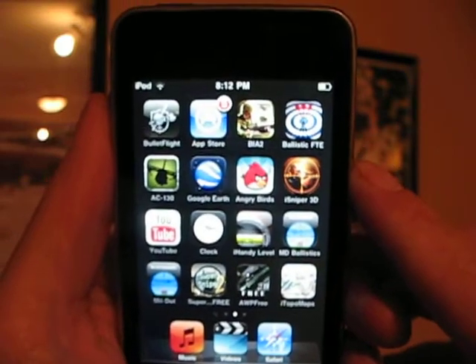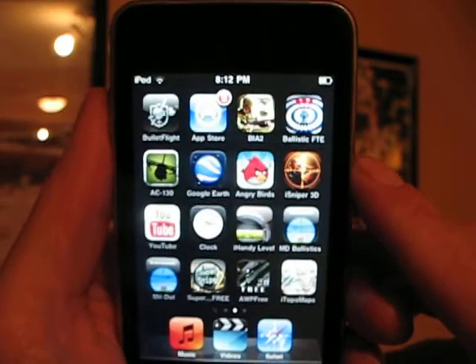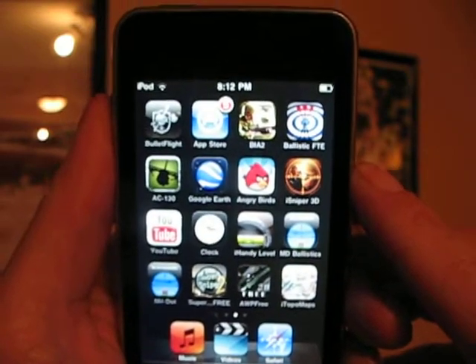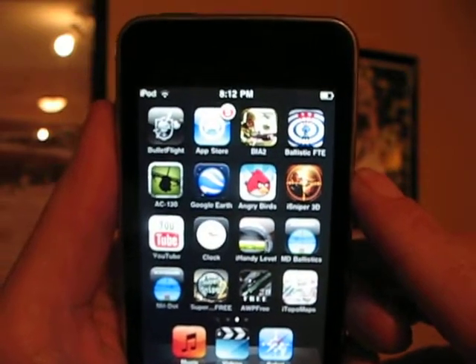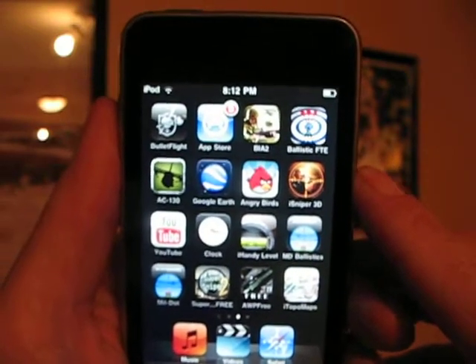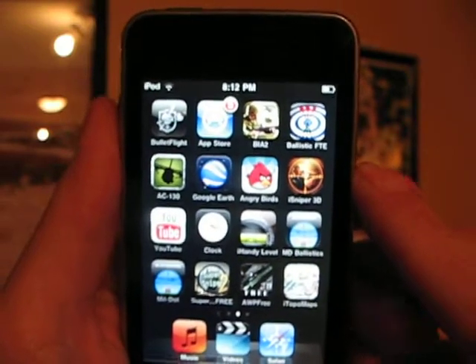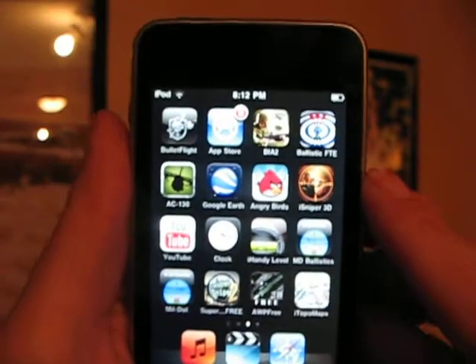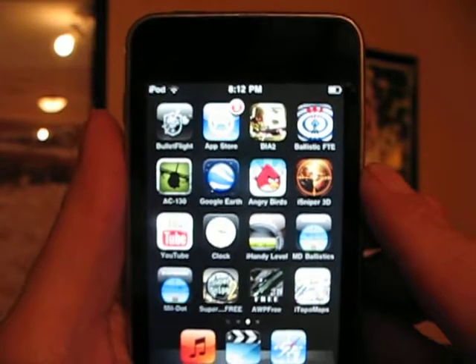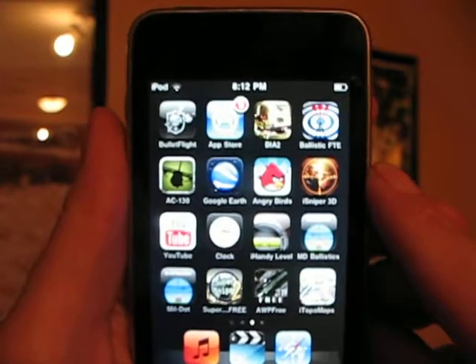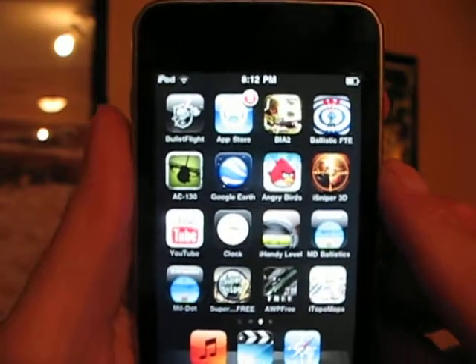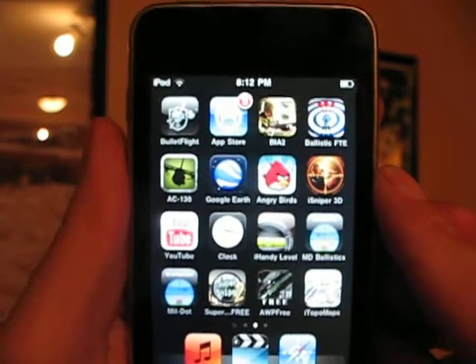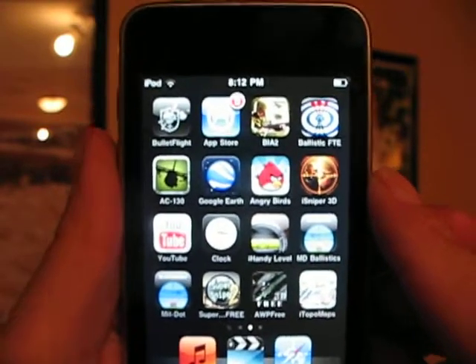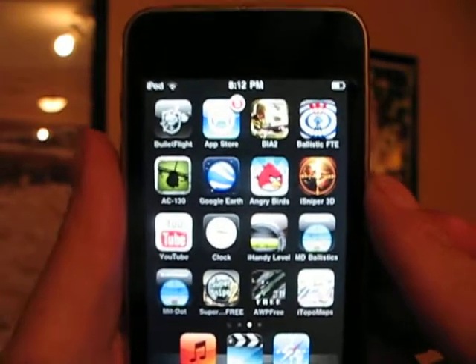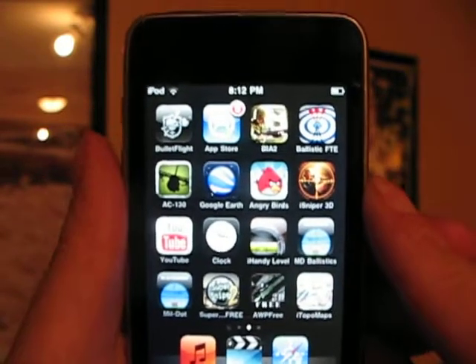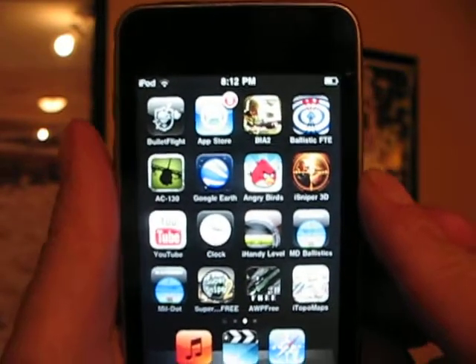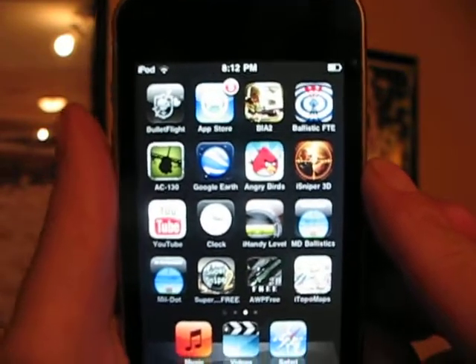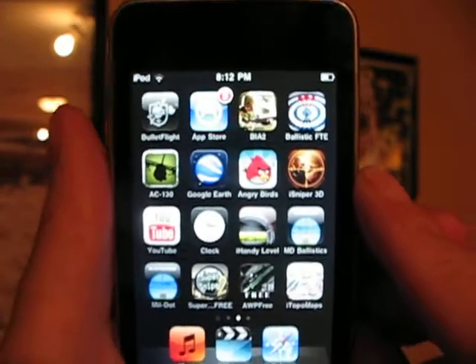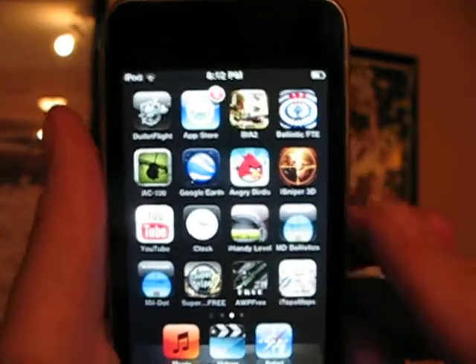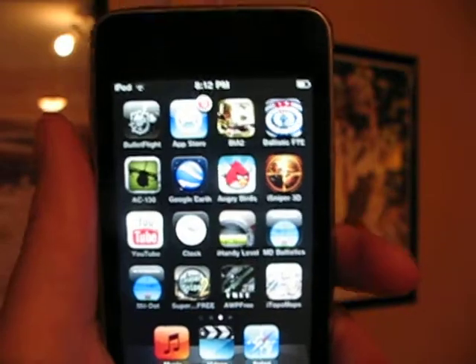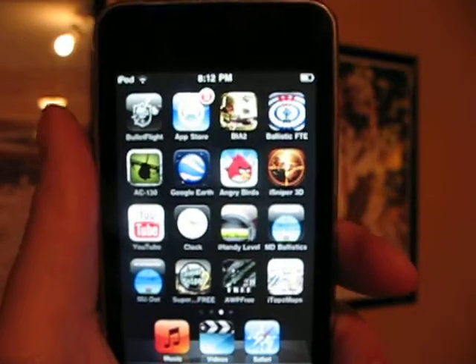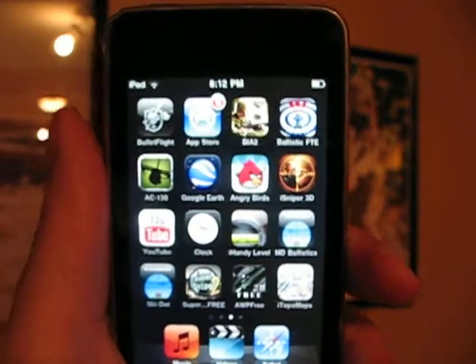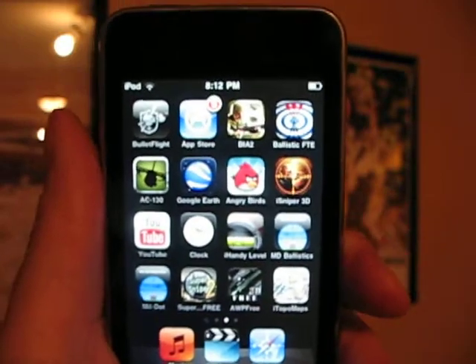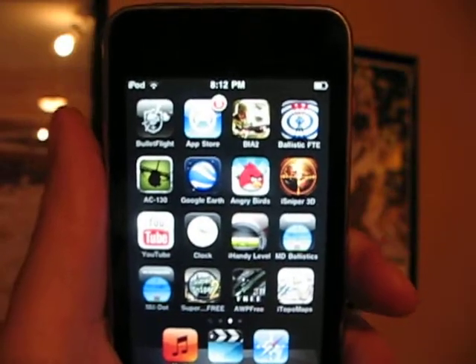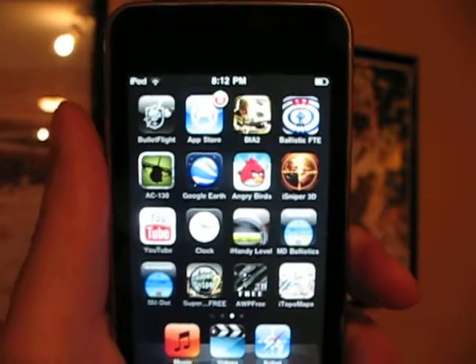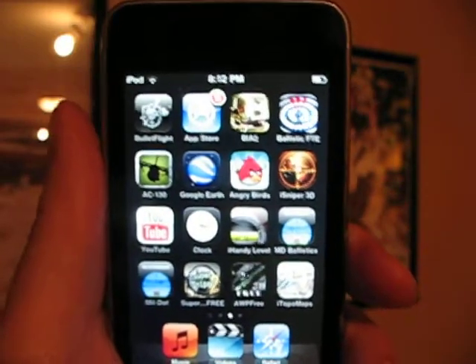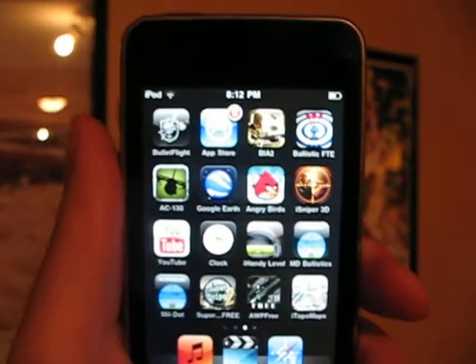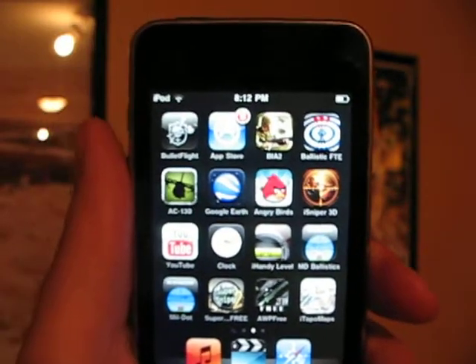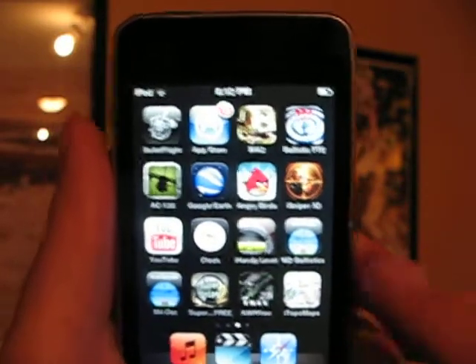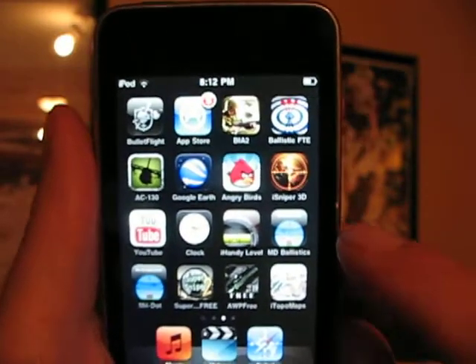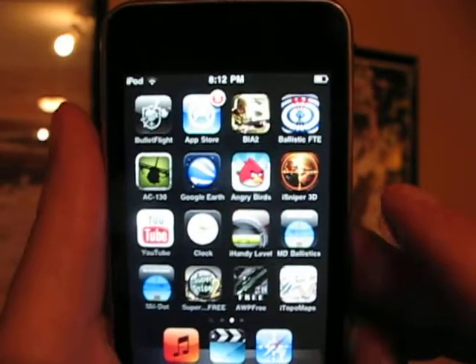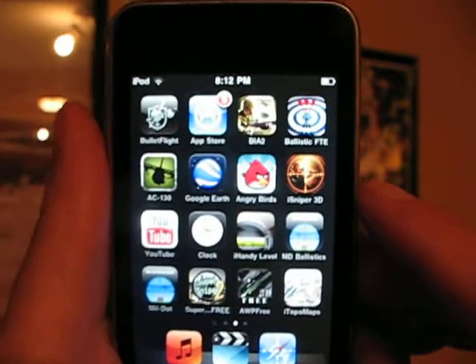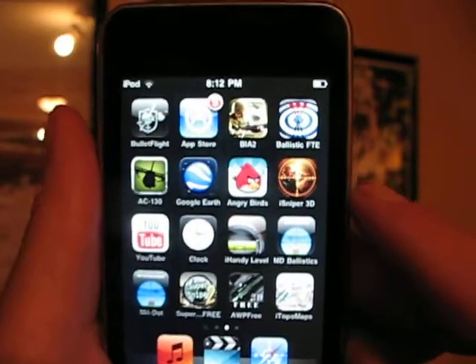I ended up selecting the Apple iTouch. They run about $150 to $180. Once you get onto iTunes, you can select a bunch of different programs to download.